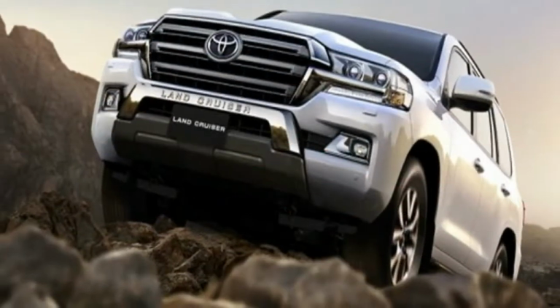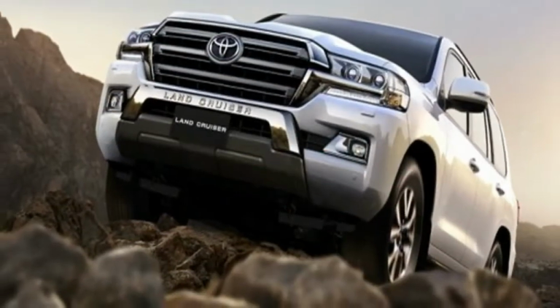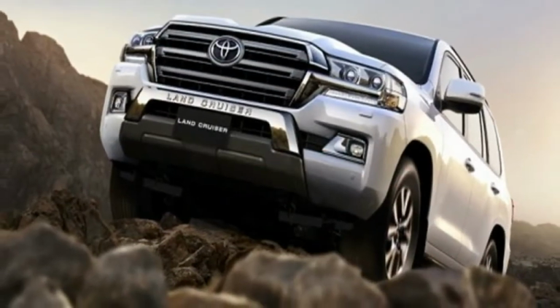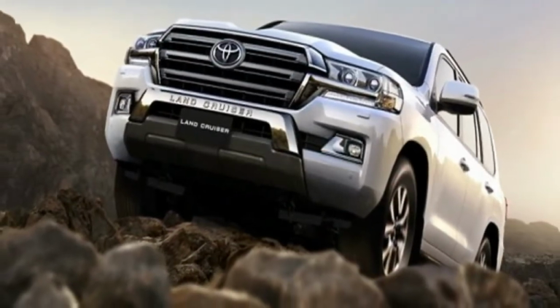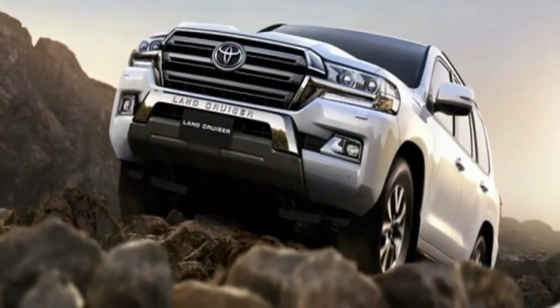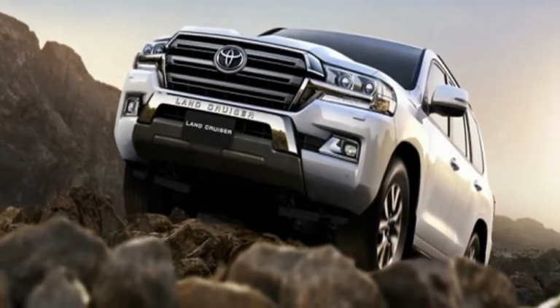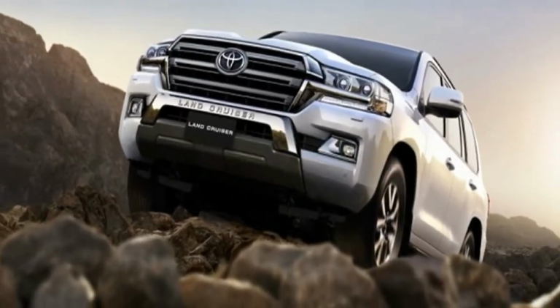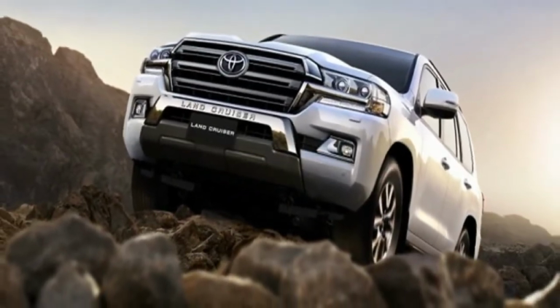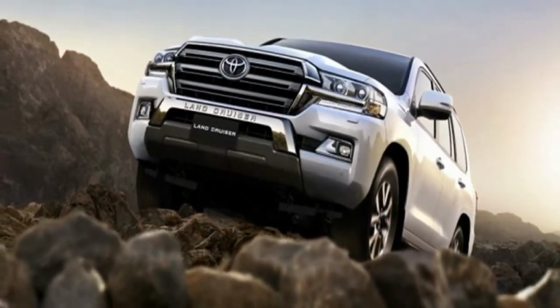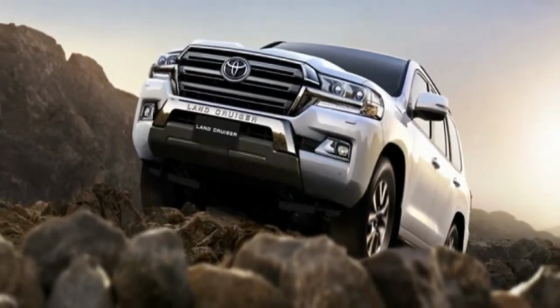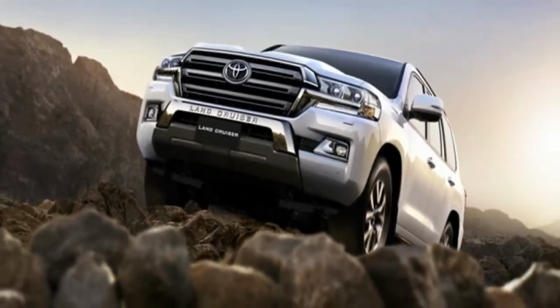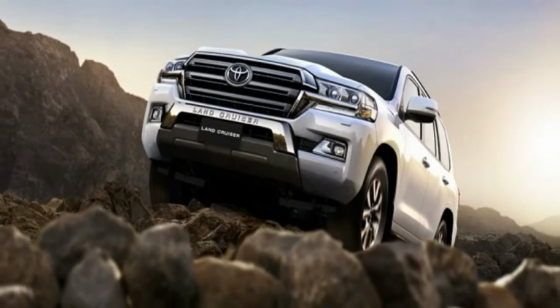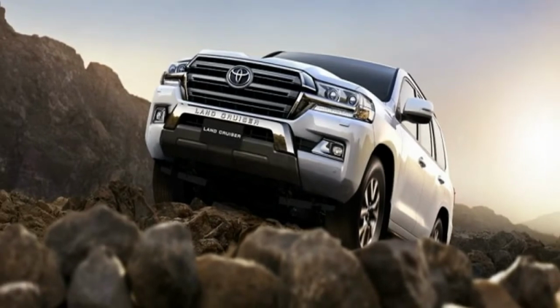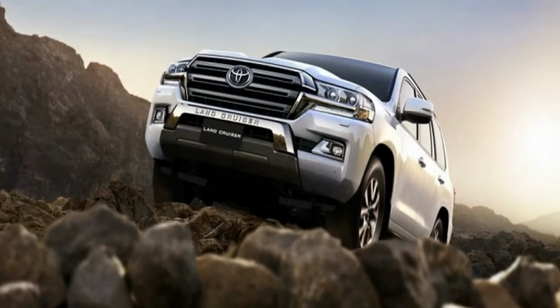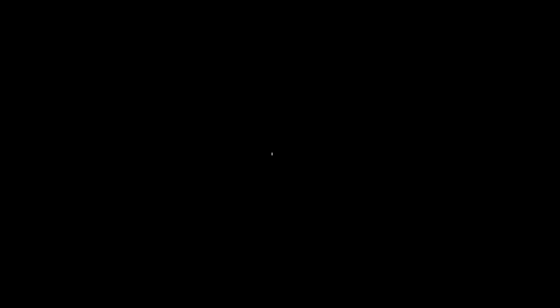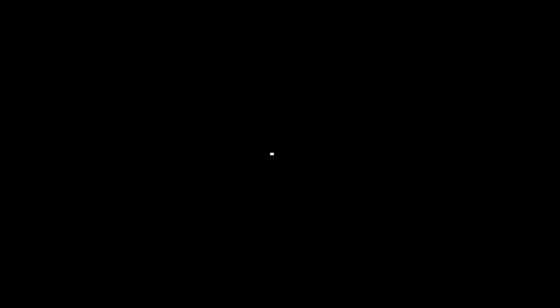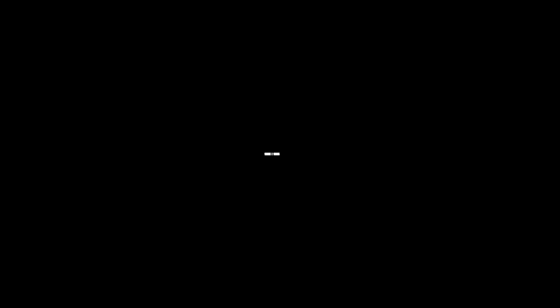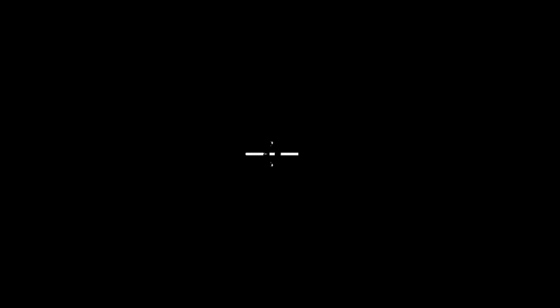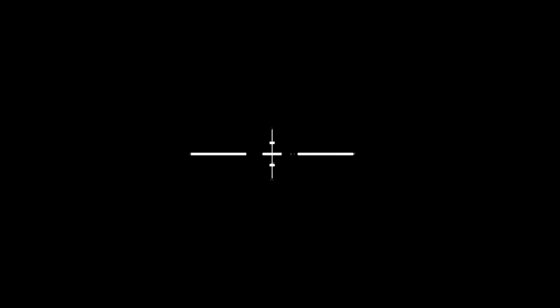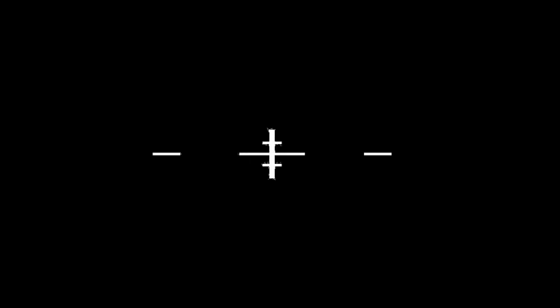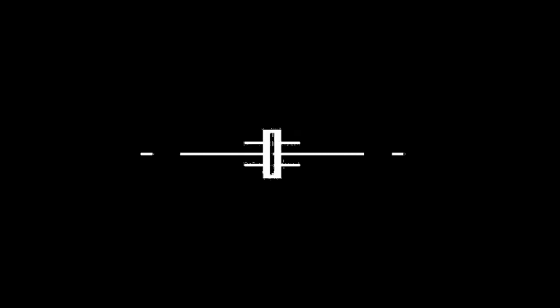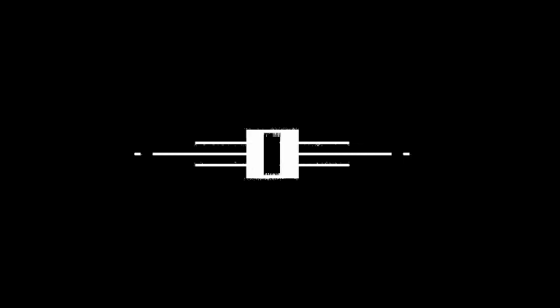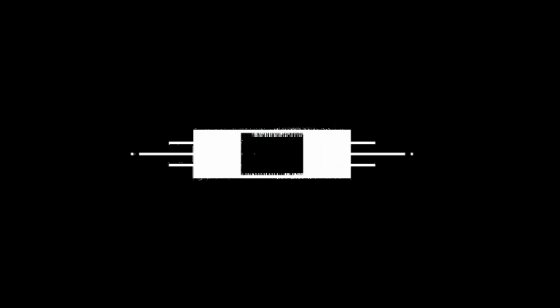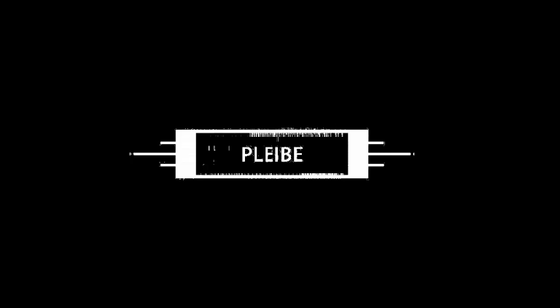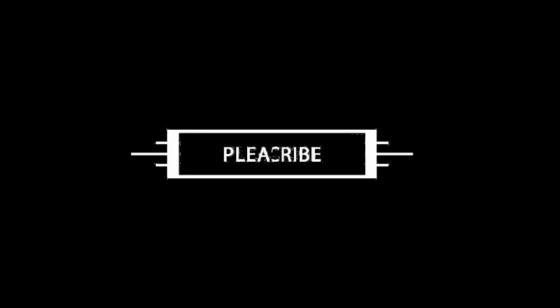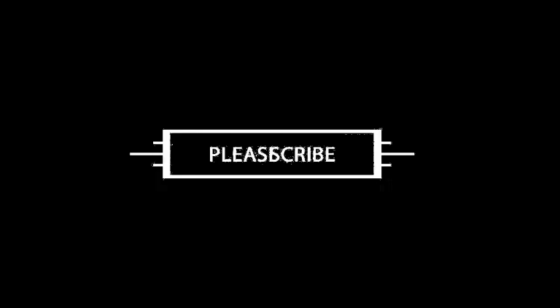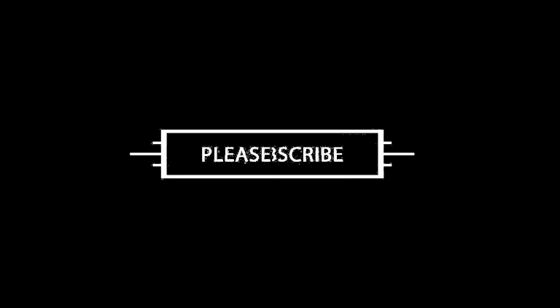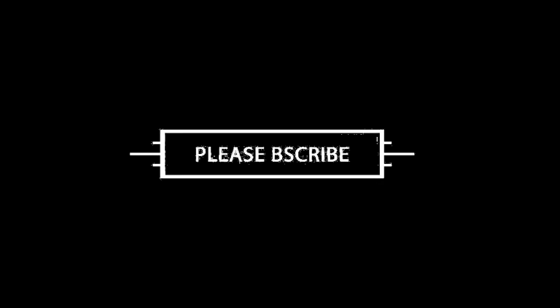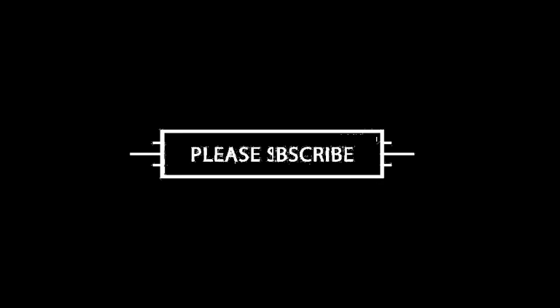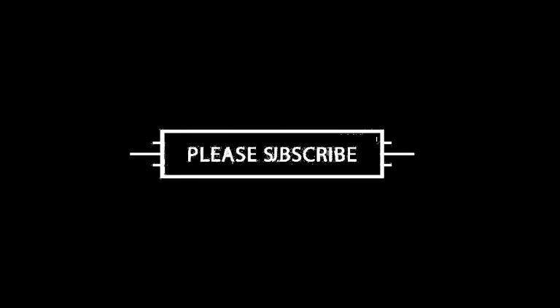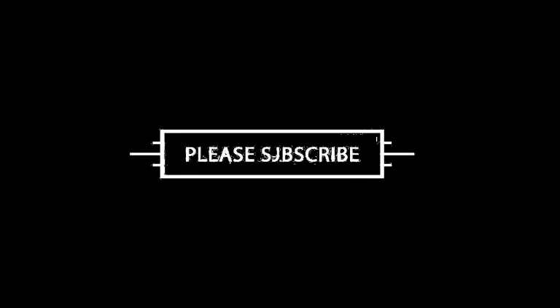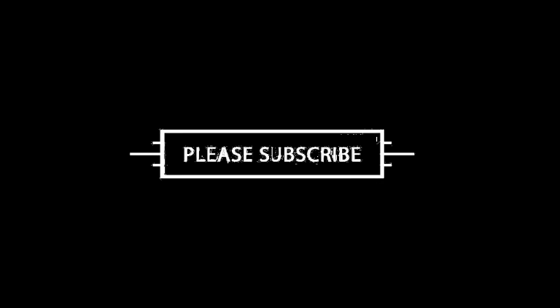But it certainly doesn't look like a 2,000 horsepower vehicle.